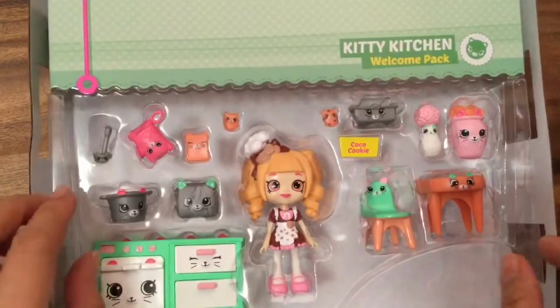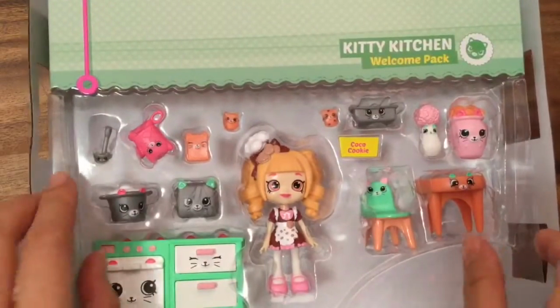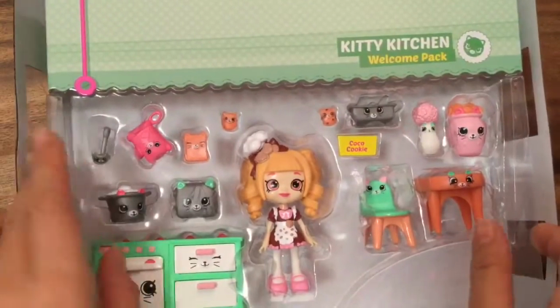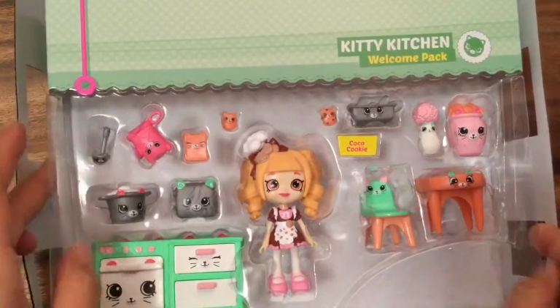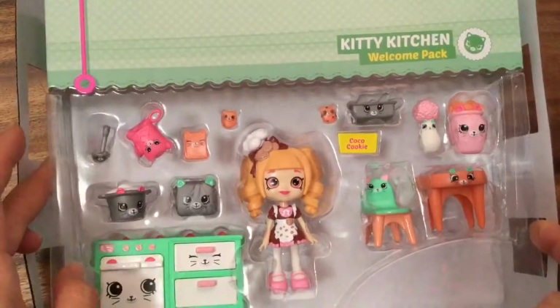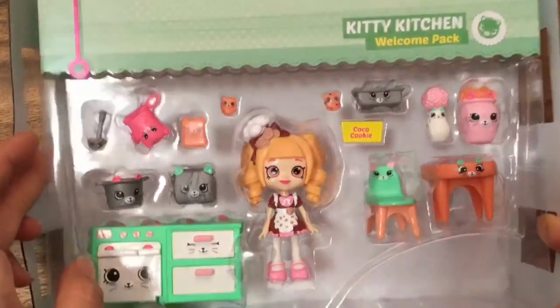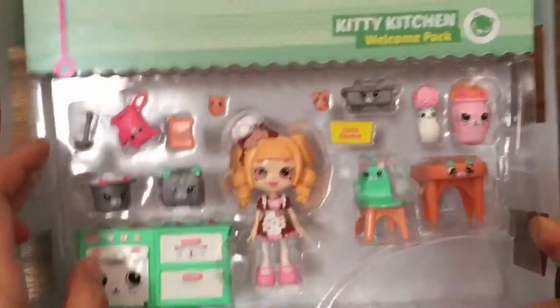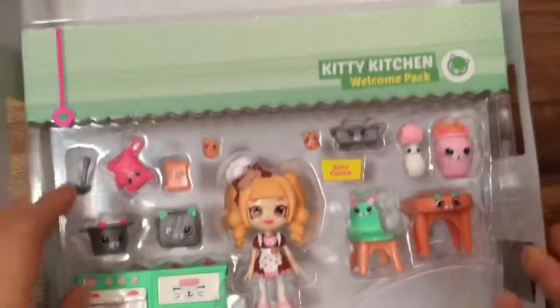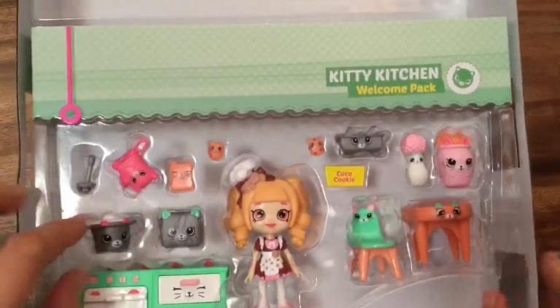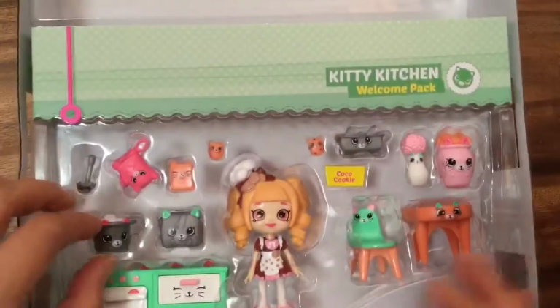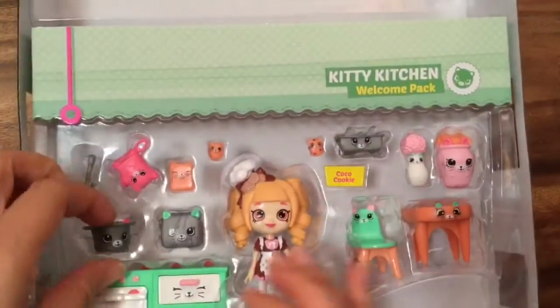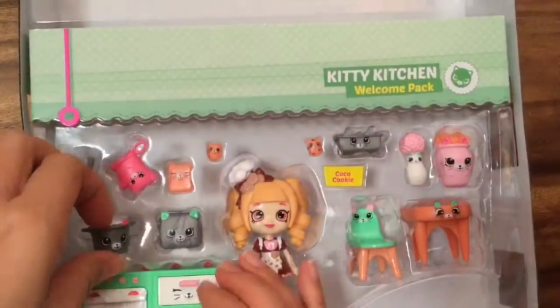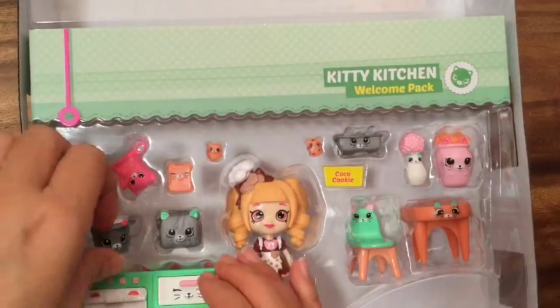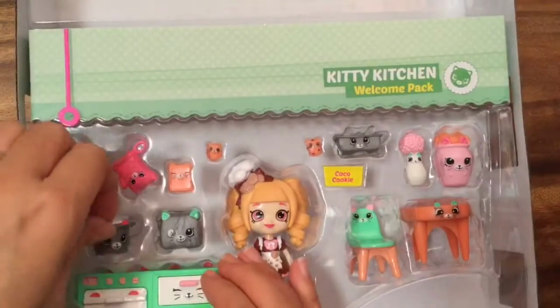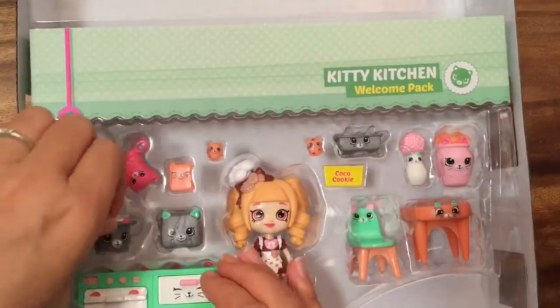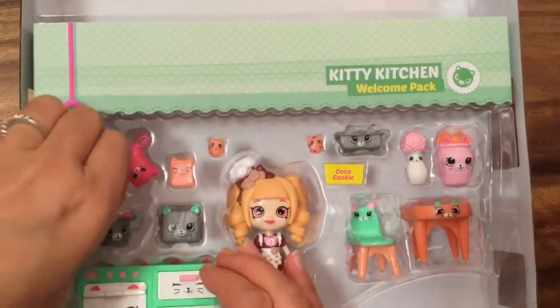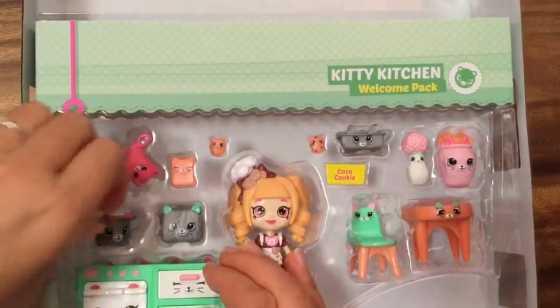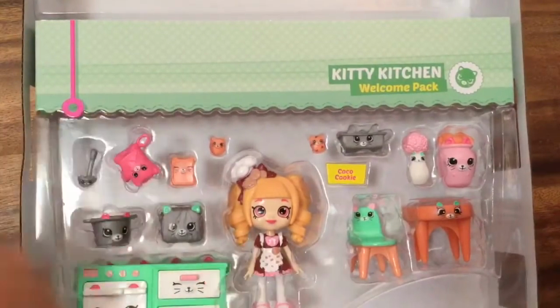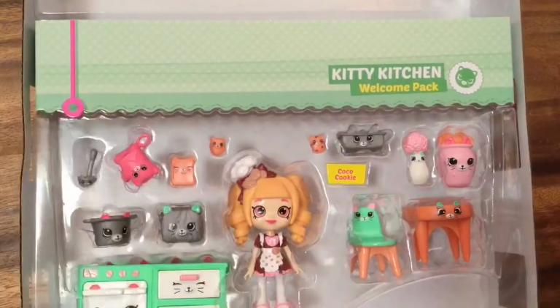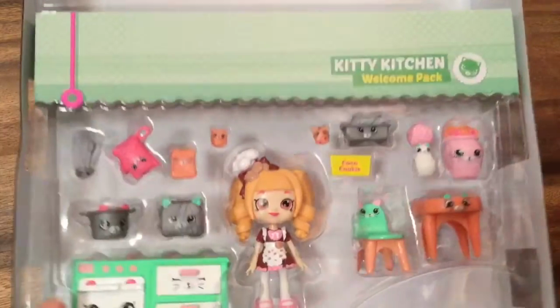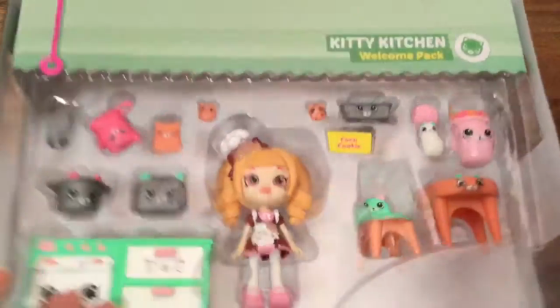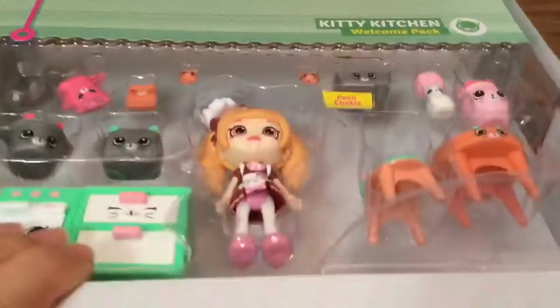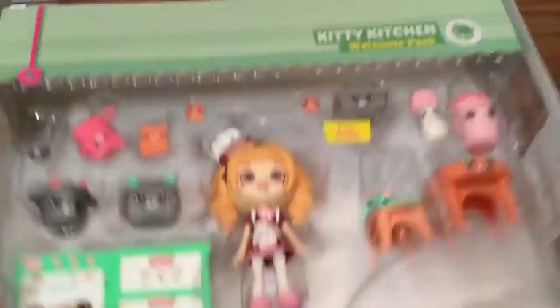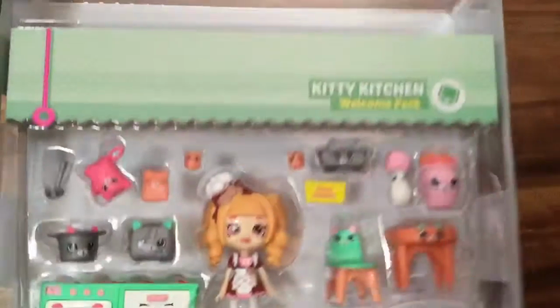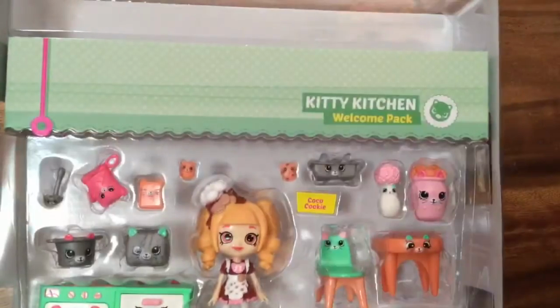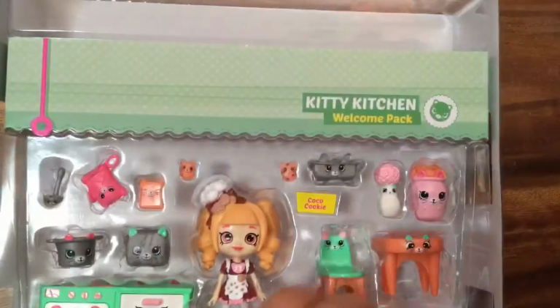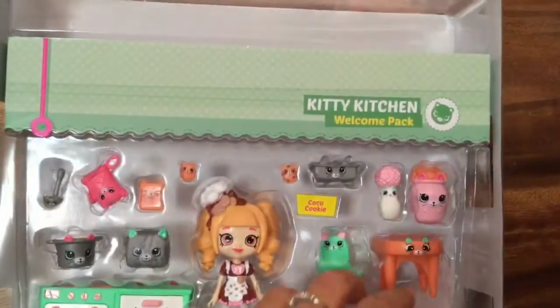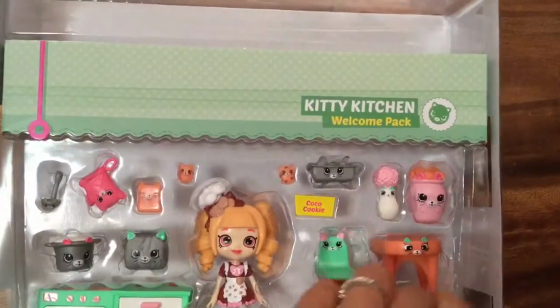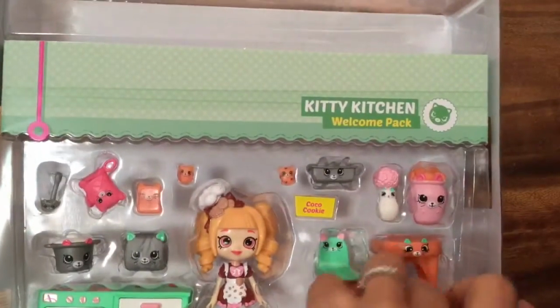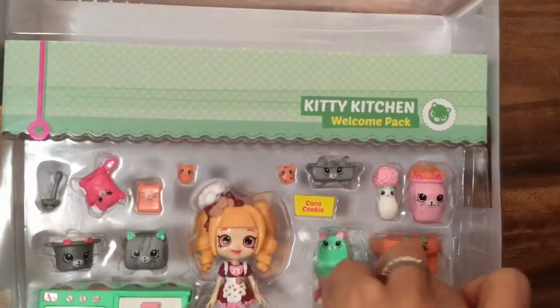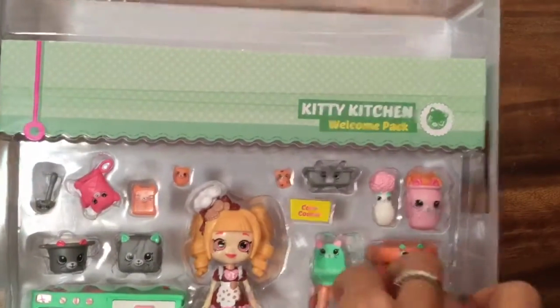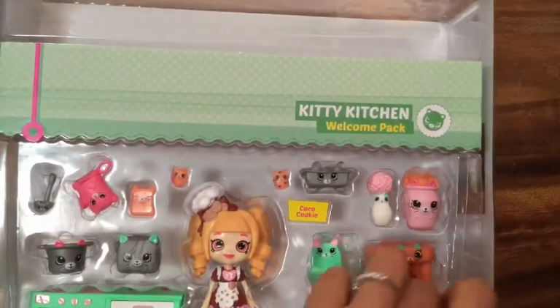This set is so adorable. Look at all the little kitchen stuff that we have.